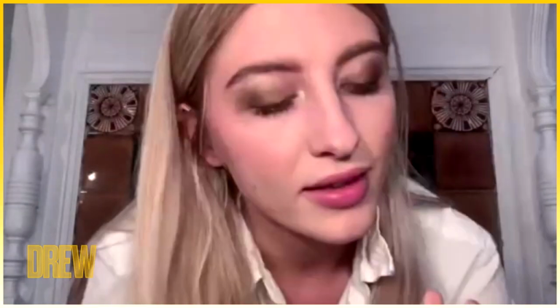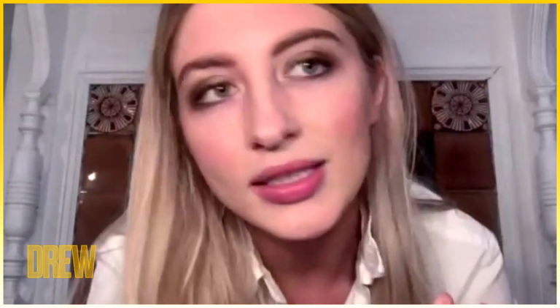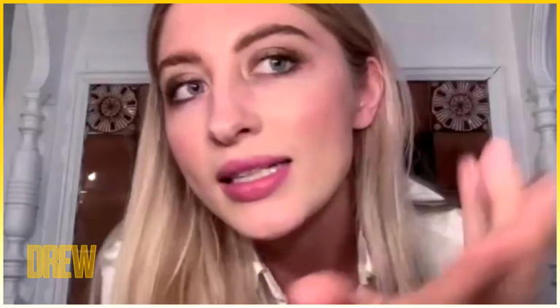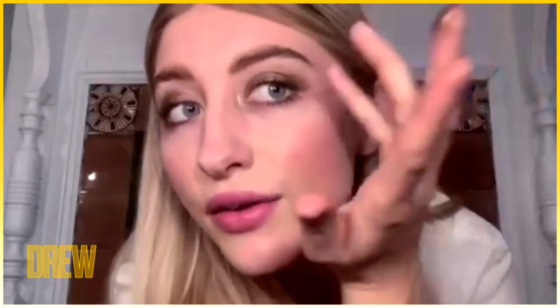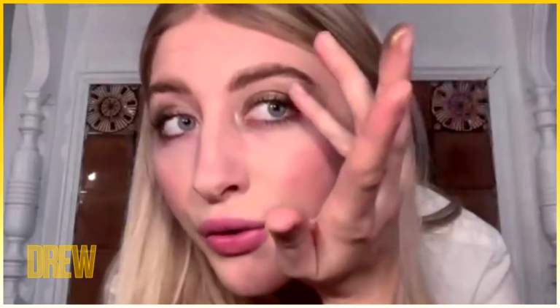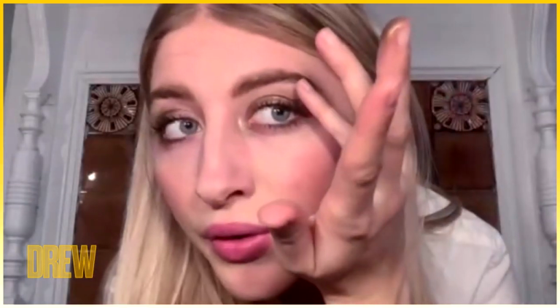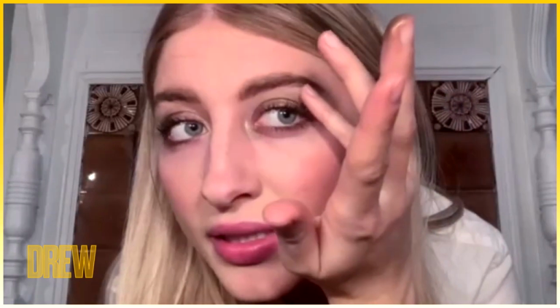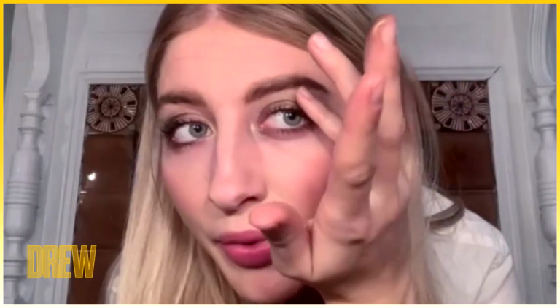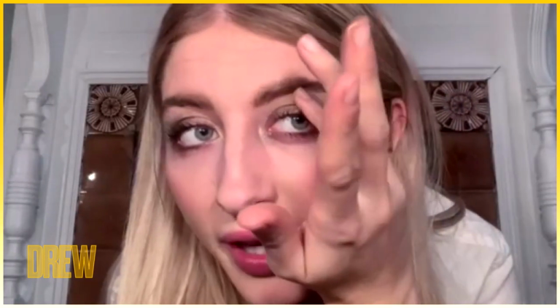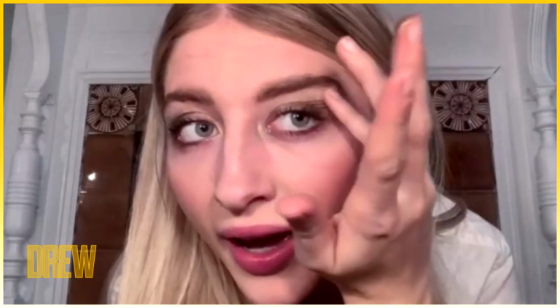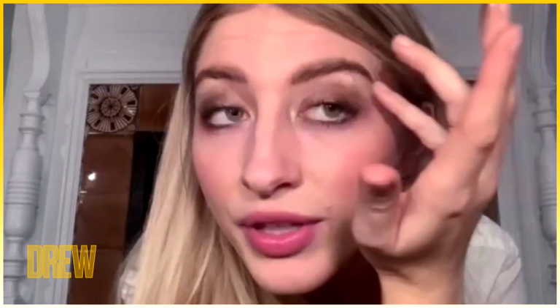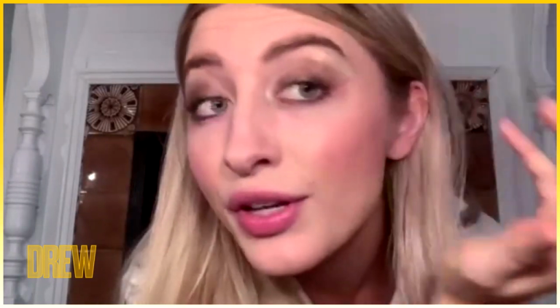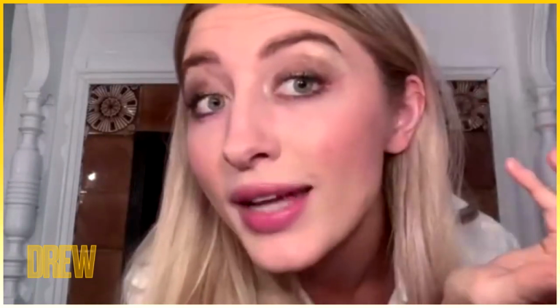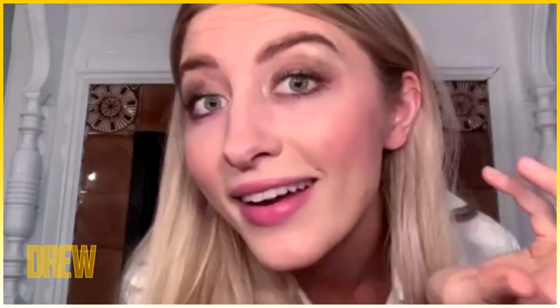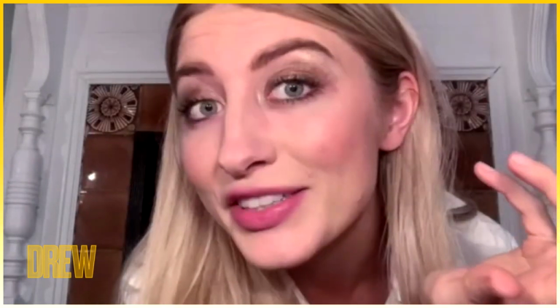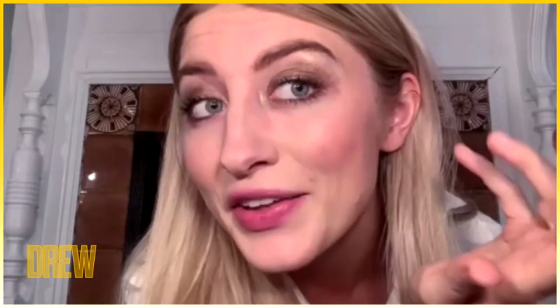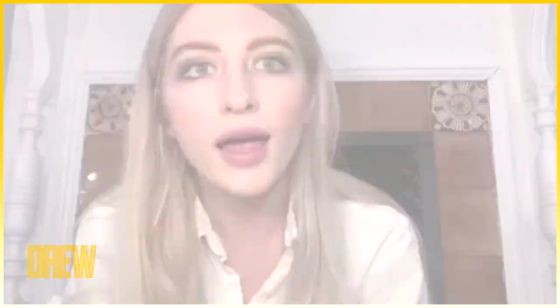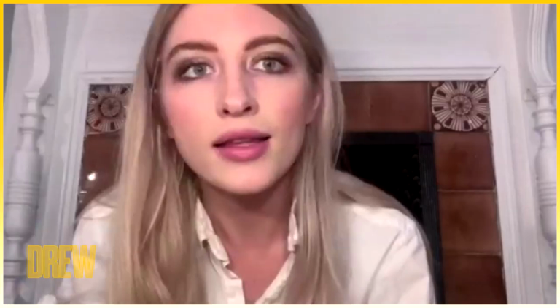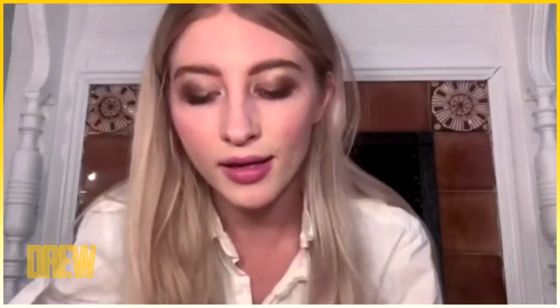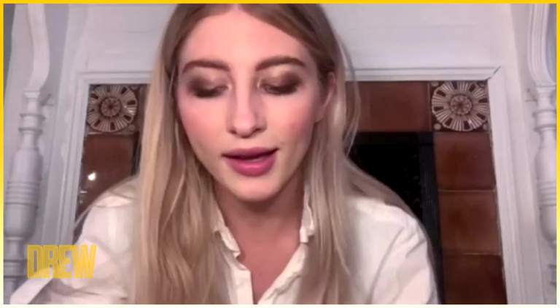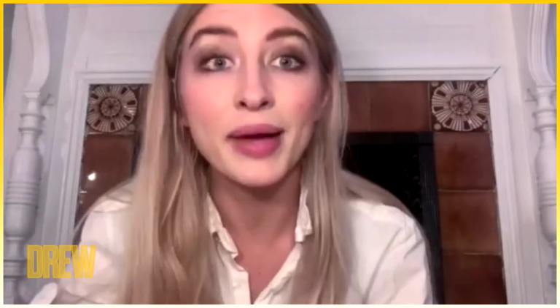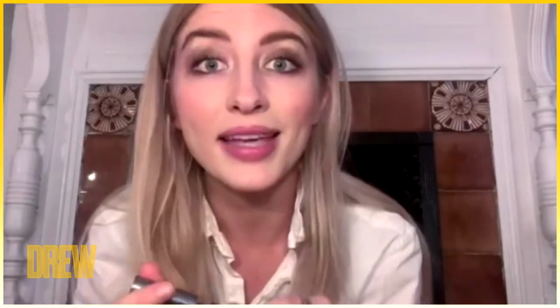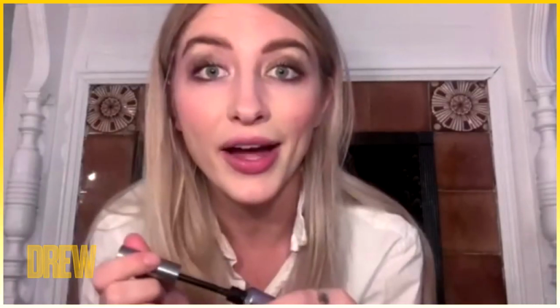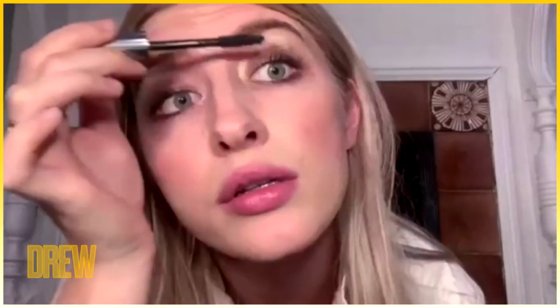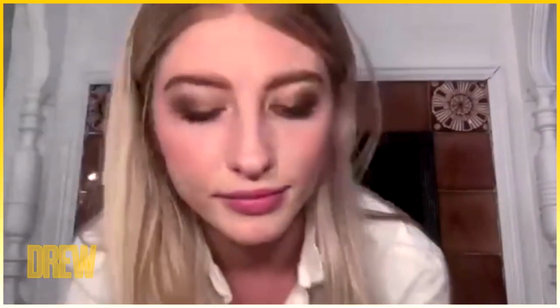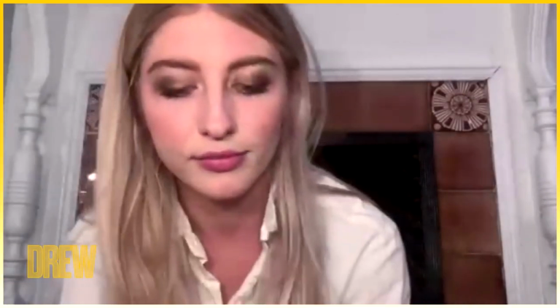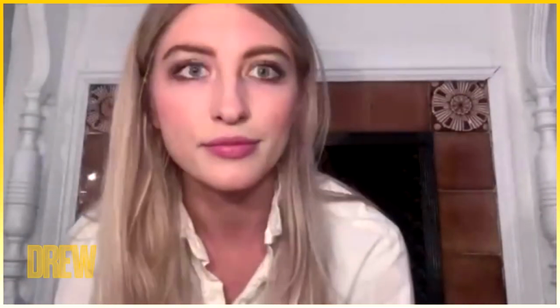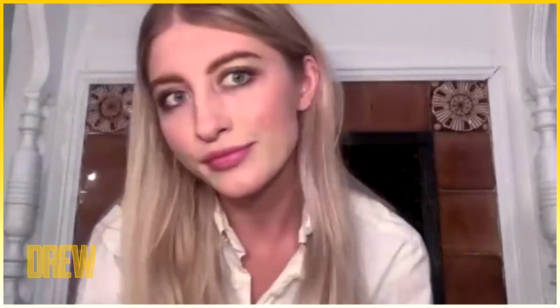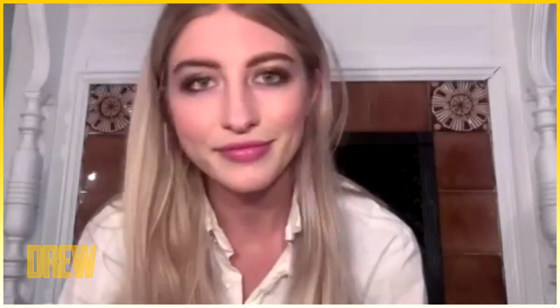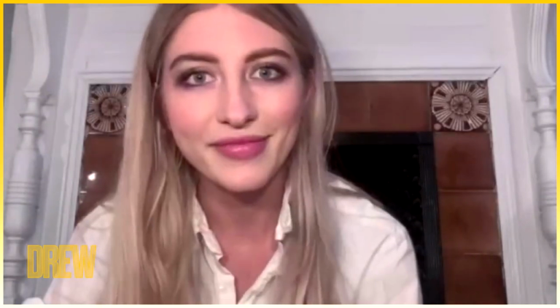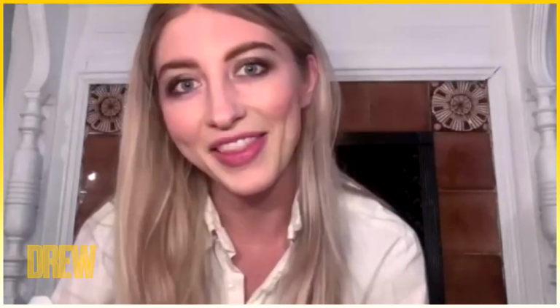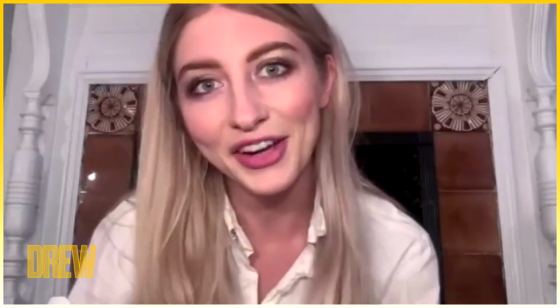This is a nice goldy smoky eye — you can use any colors that you like. Finish with a little hit of mascara and there you go.